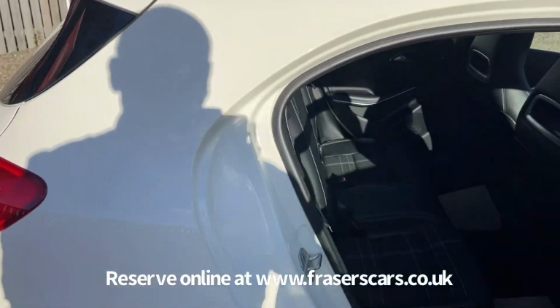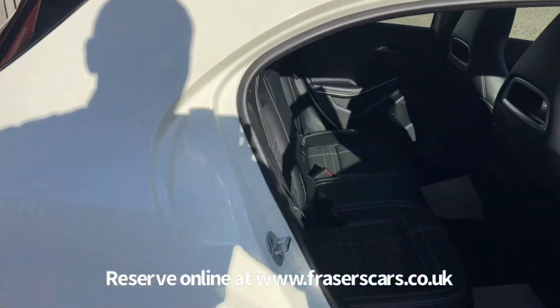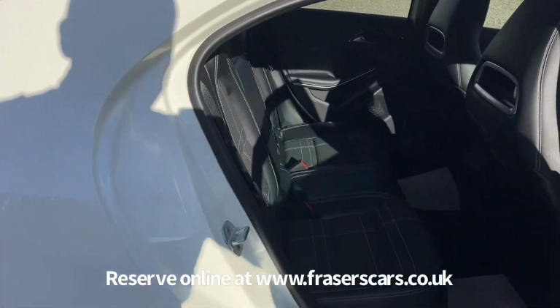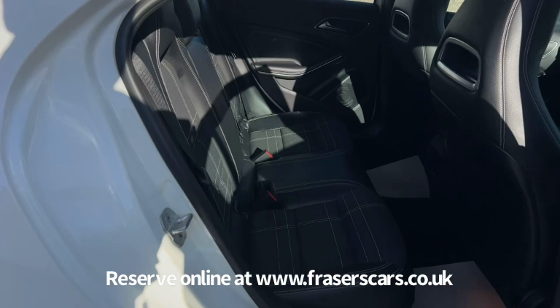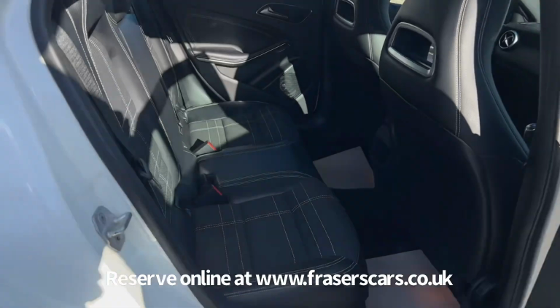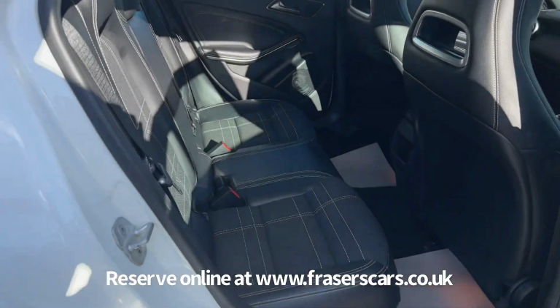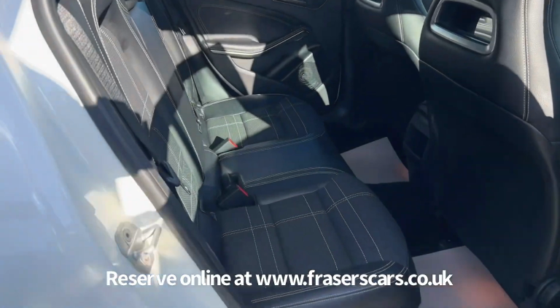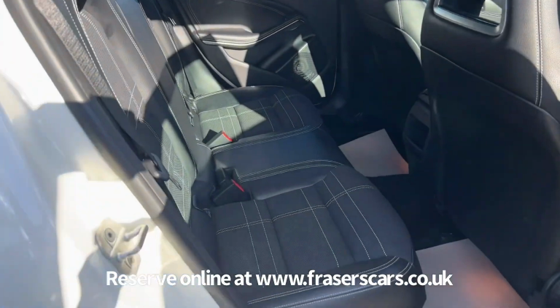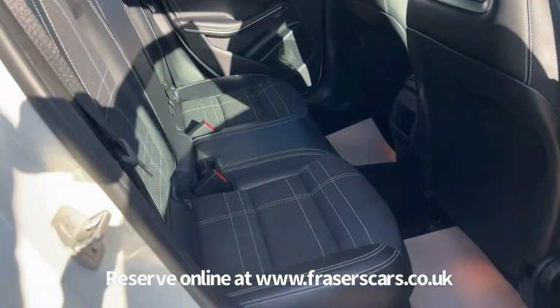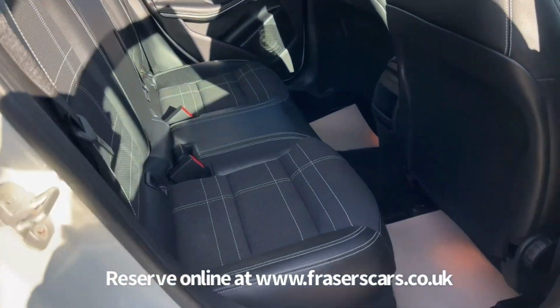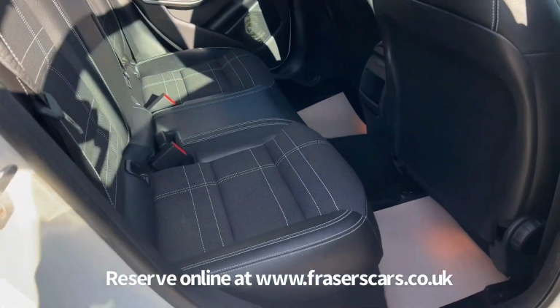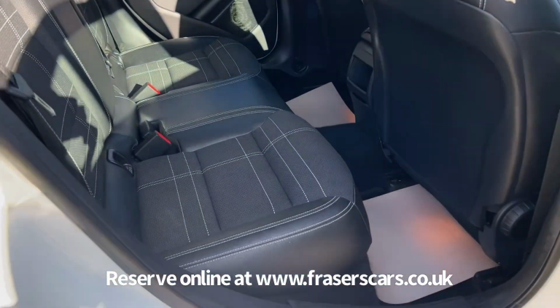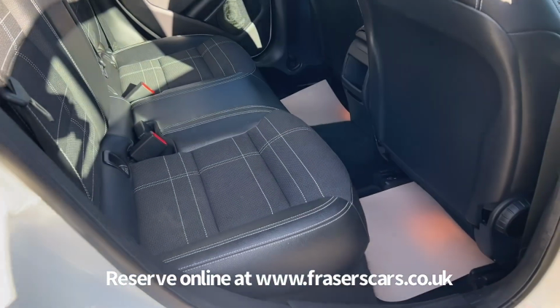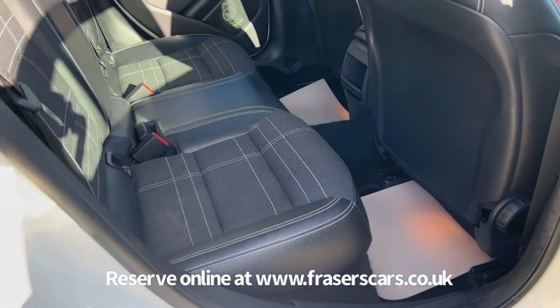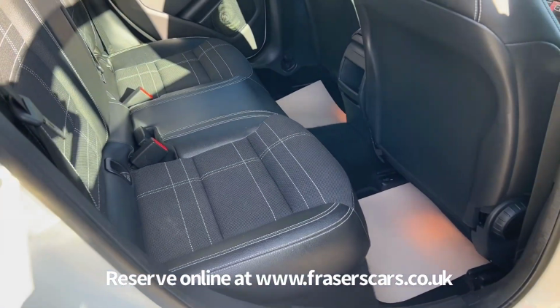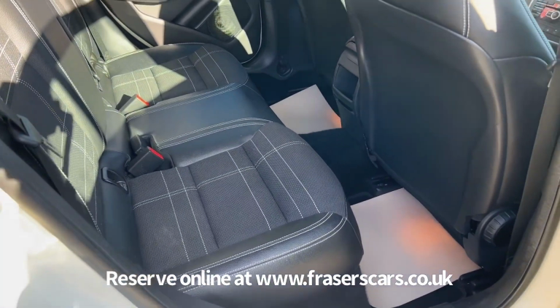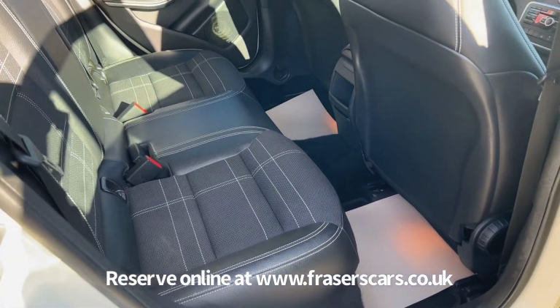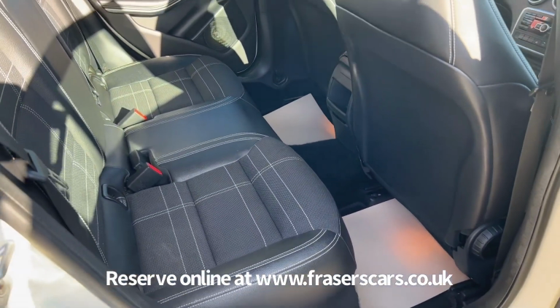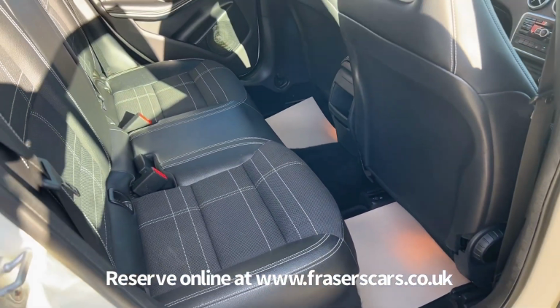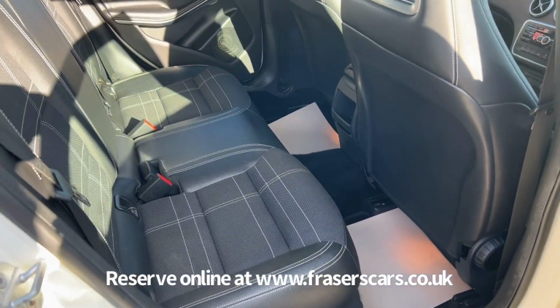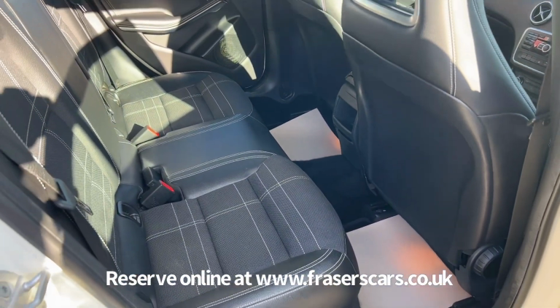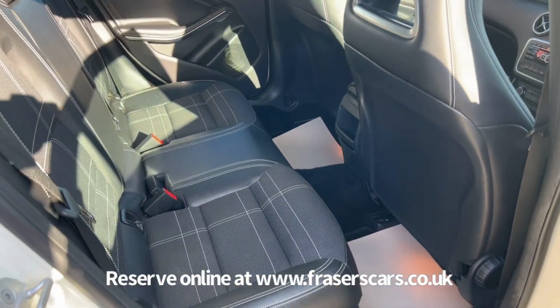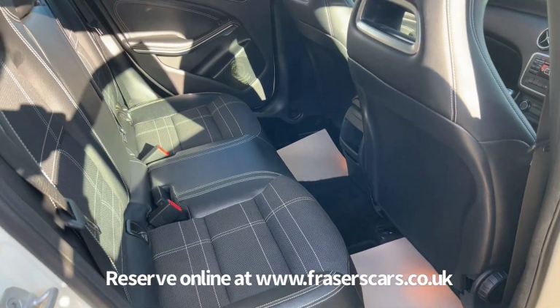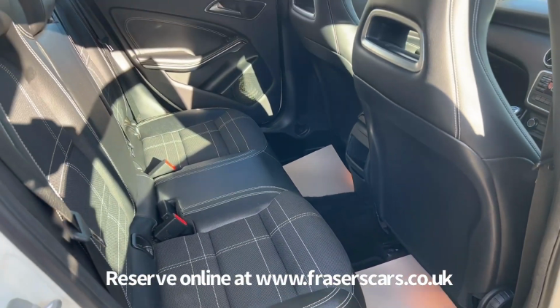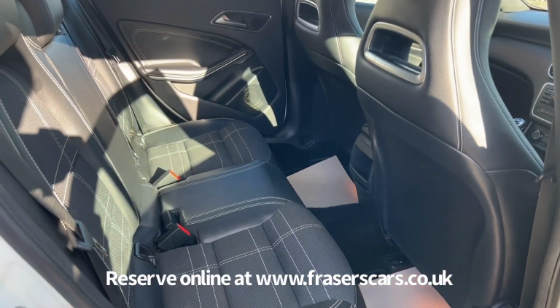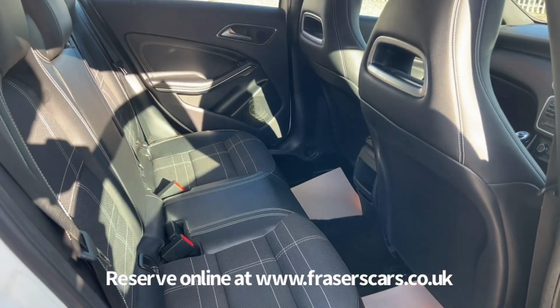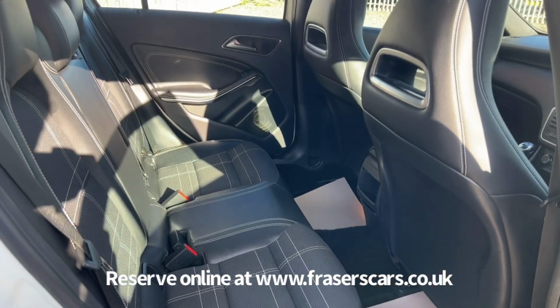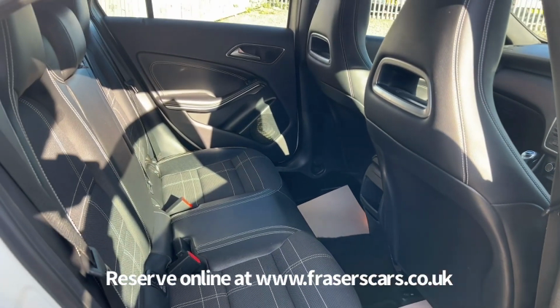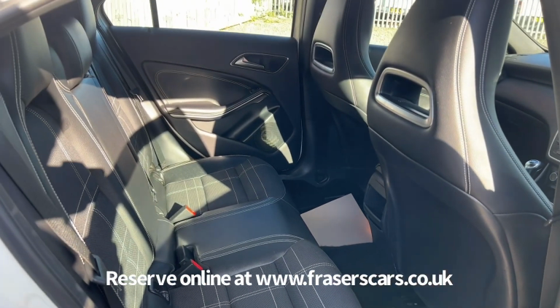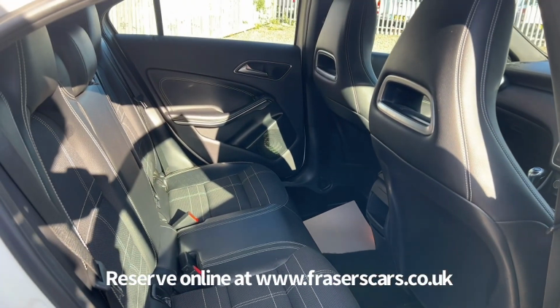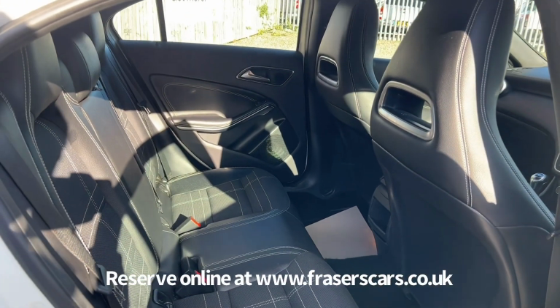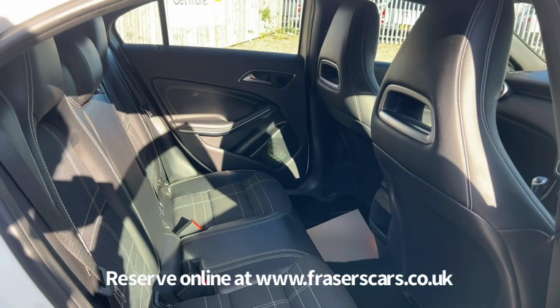In the back there are three three-point seat belts. The outer rear seats have Isofix child seat preparation.